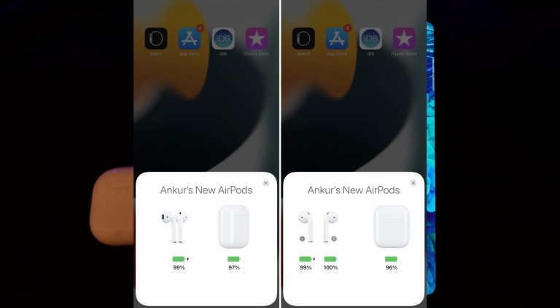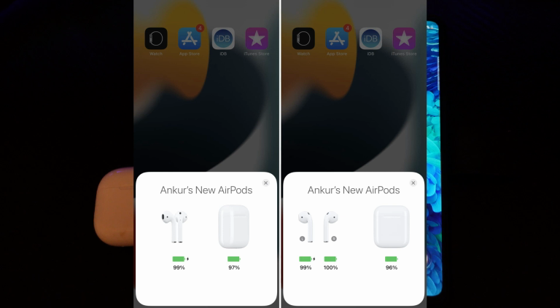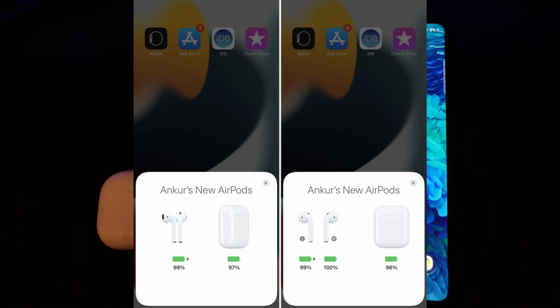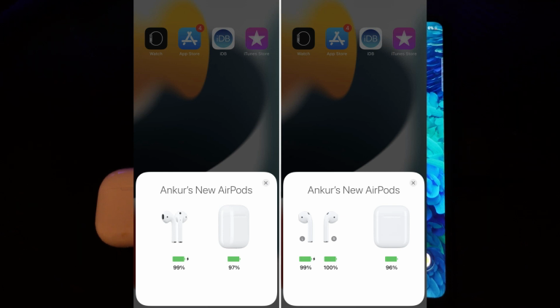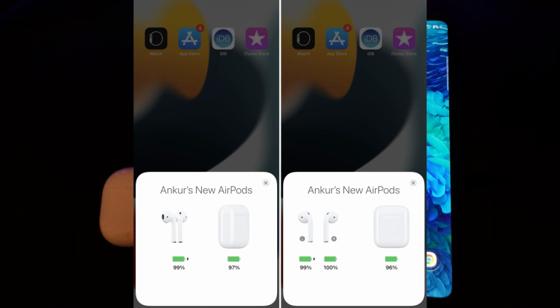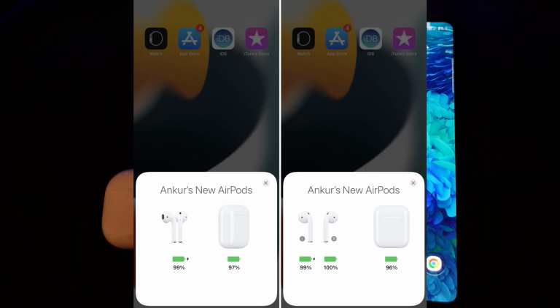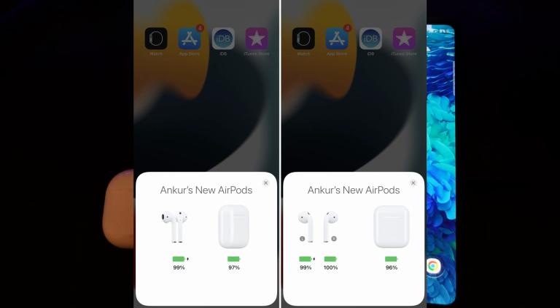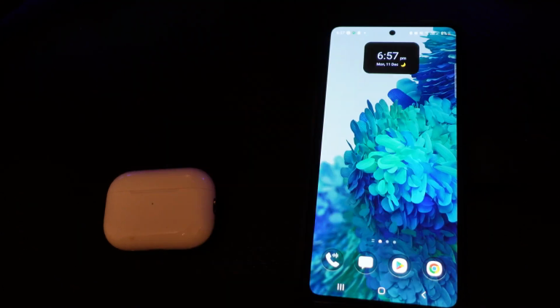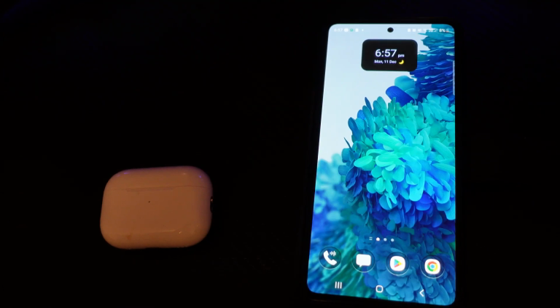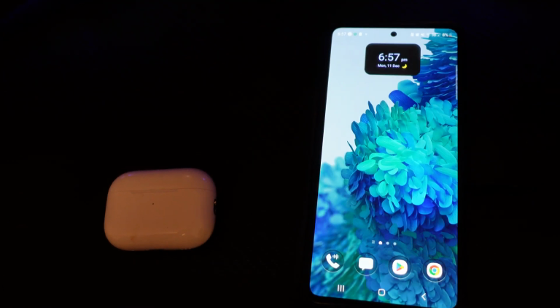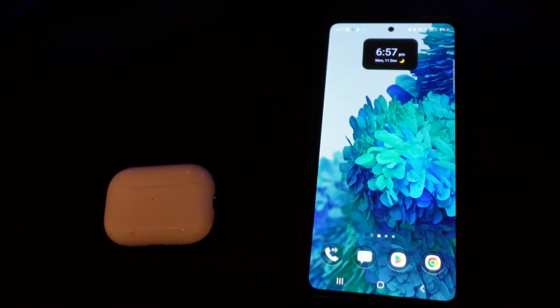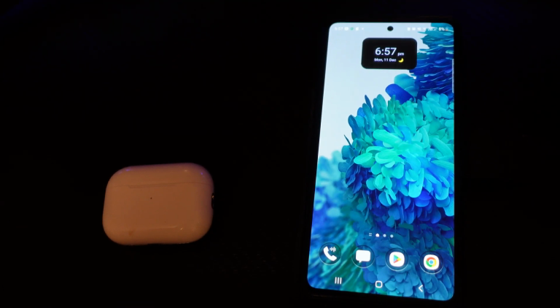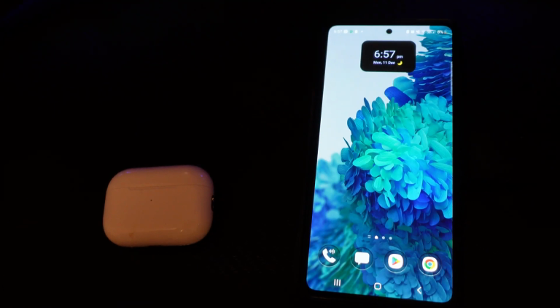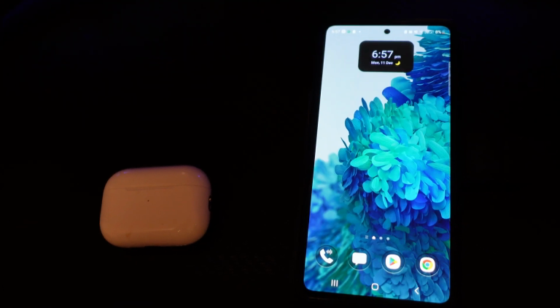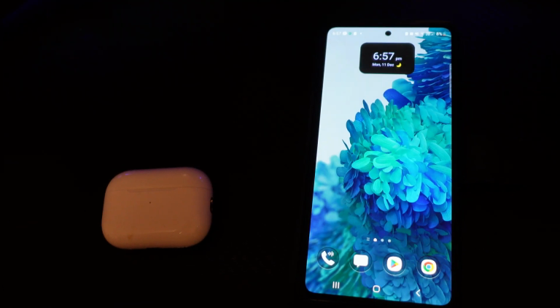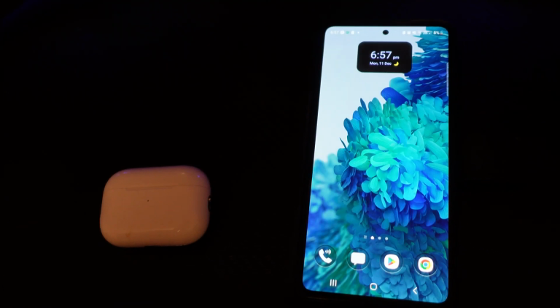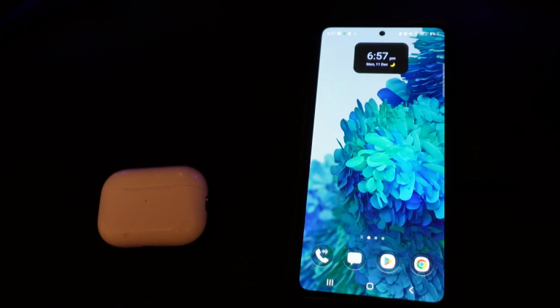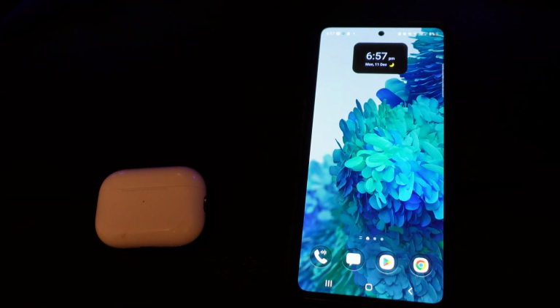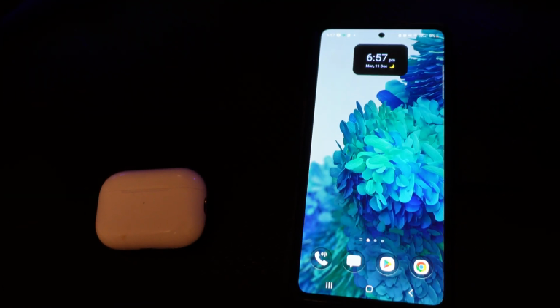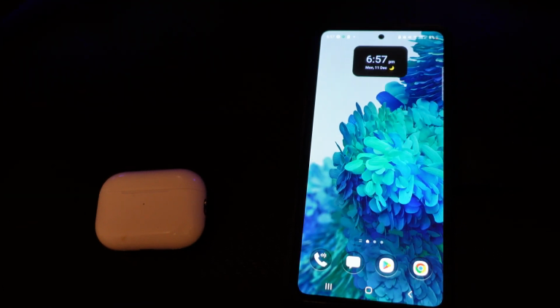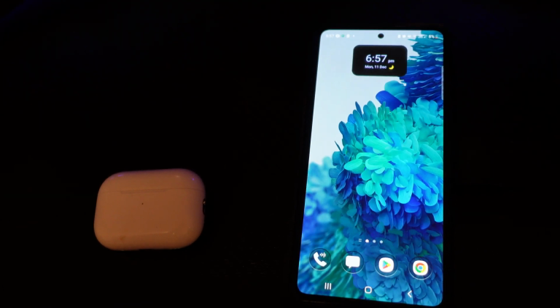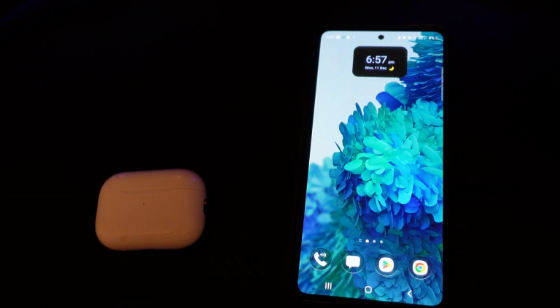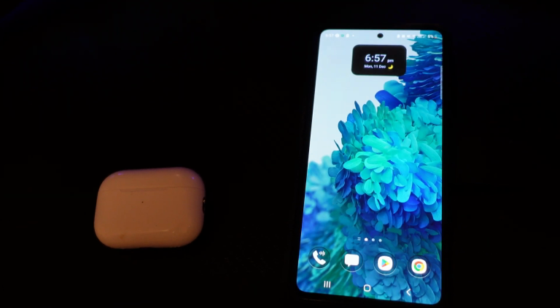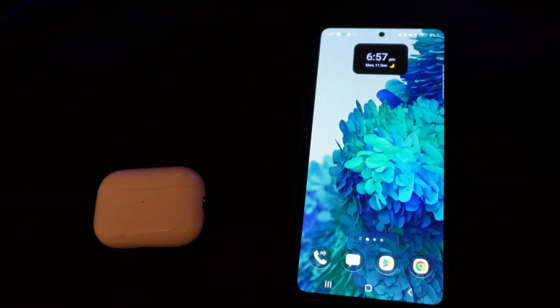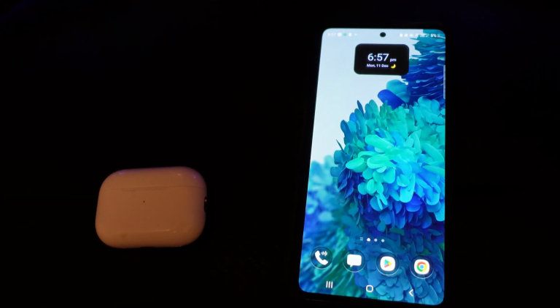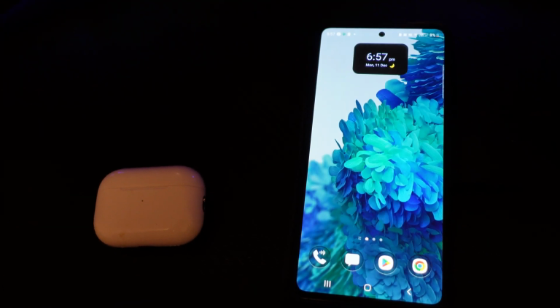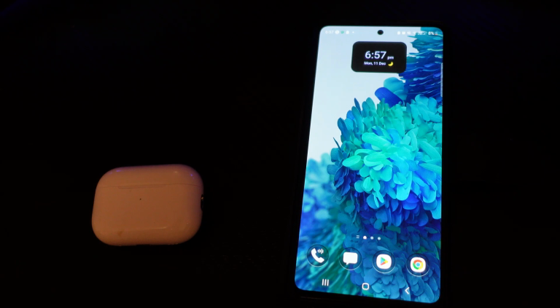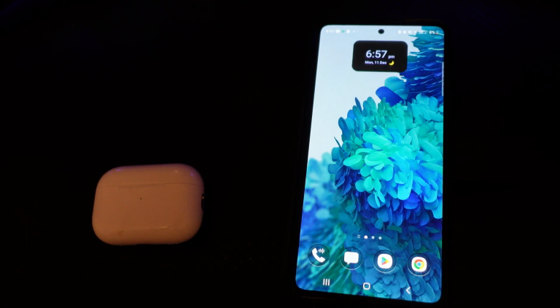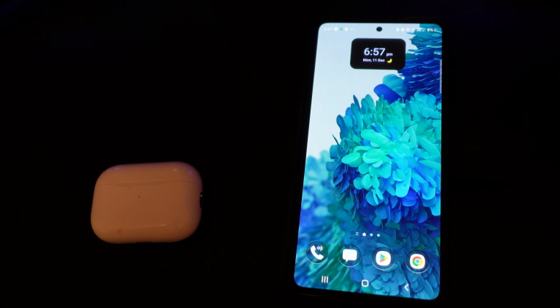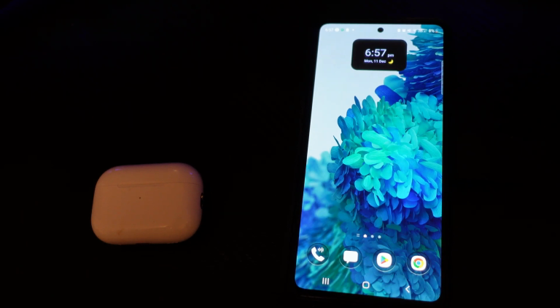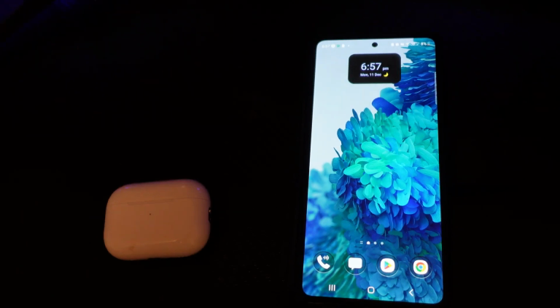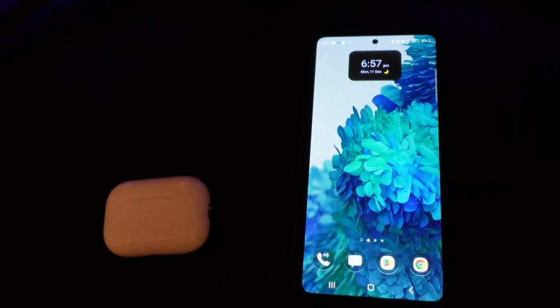If you actually go ahead and take the AirPods out of the case, it's going to give you the battery level for each individual AirPod as well.